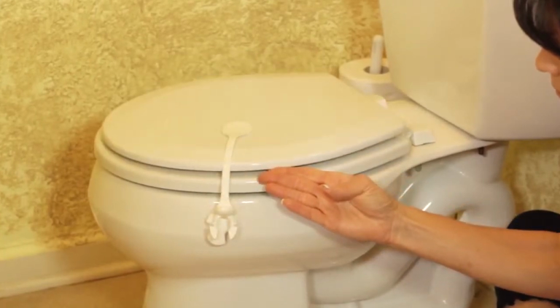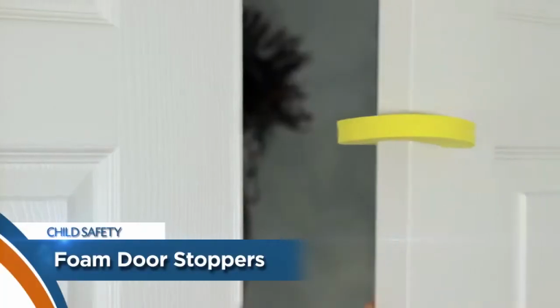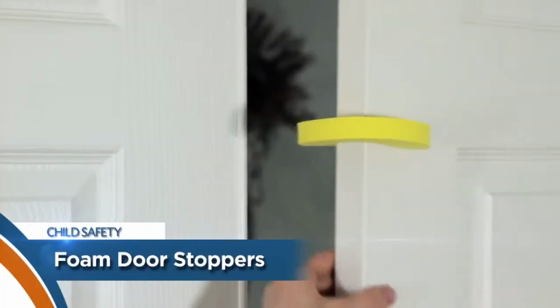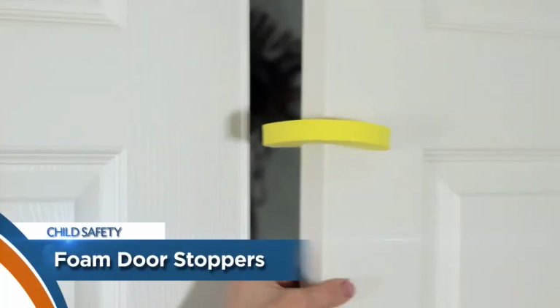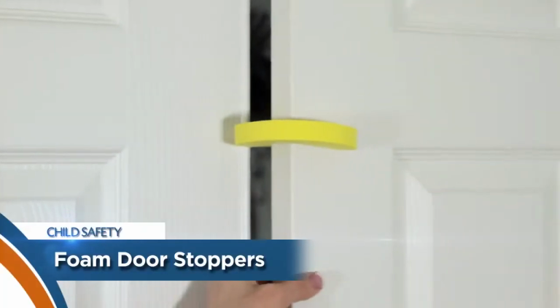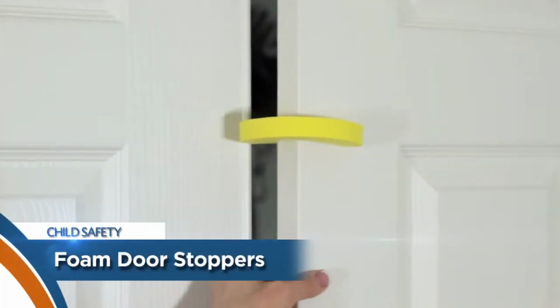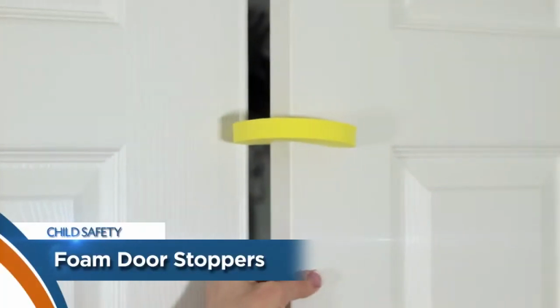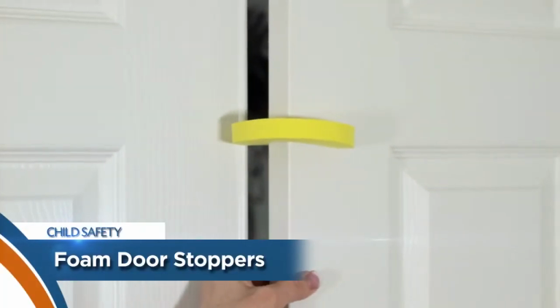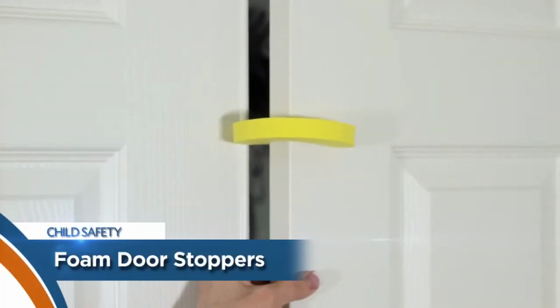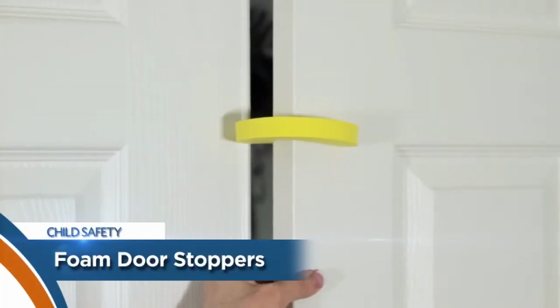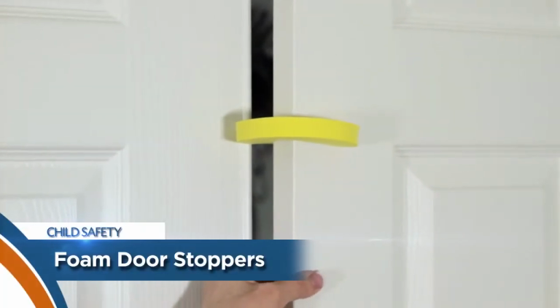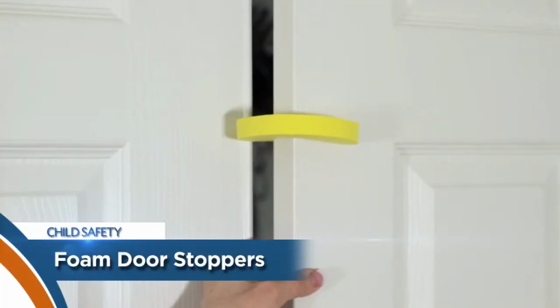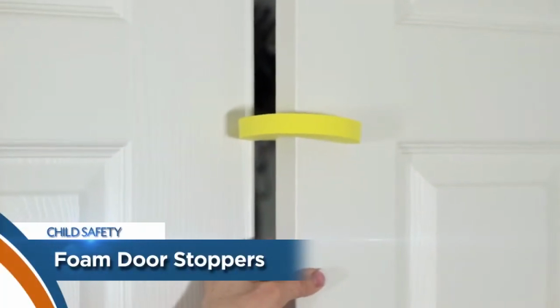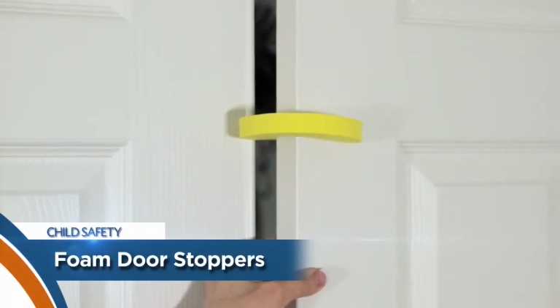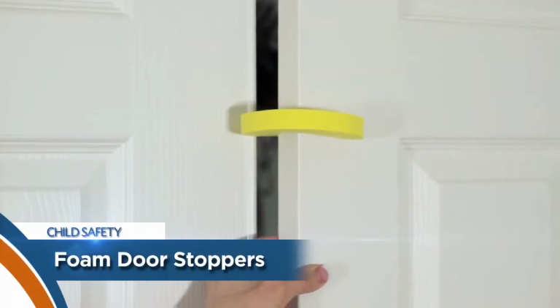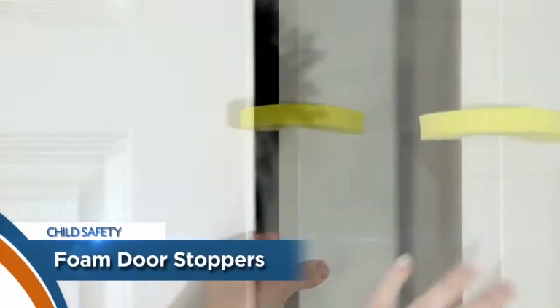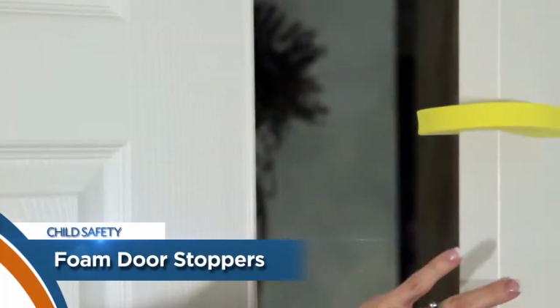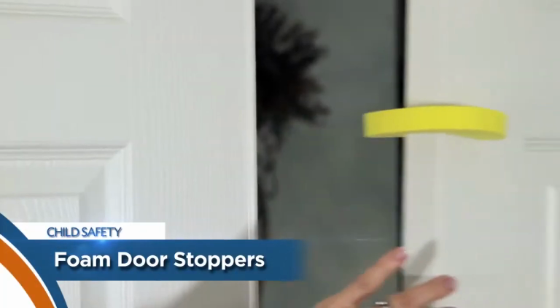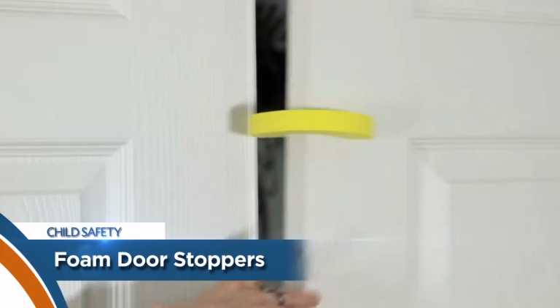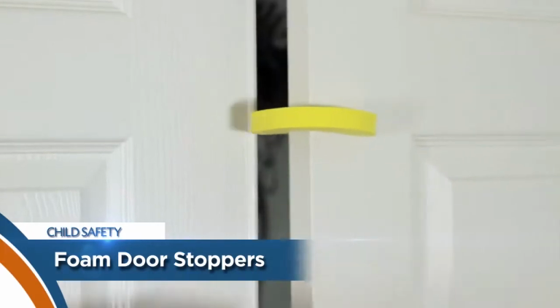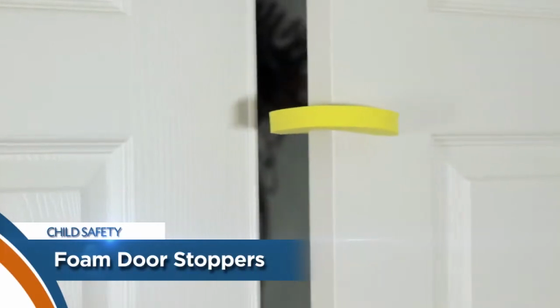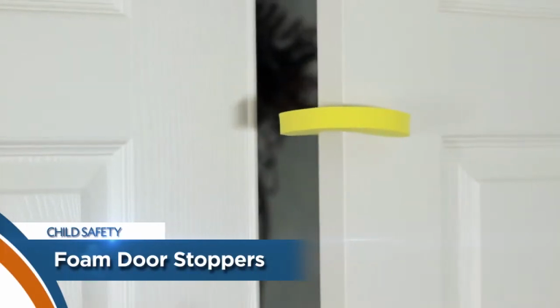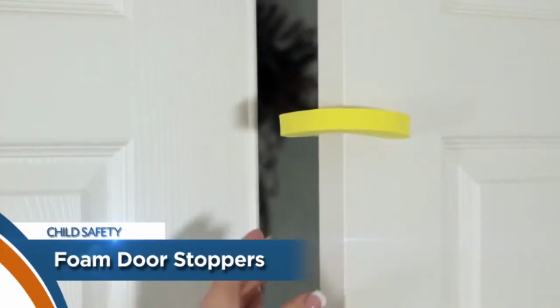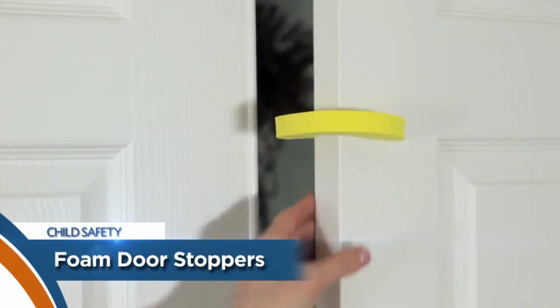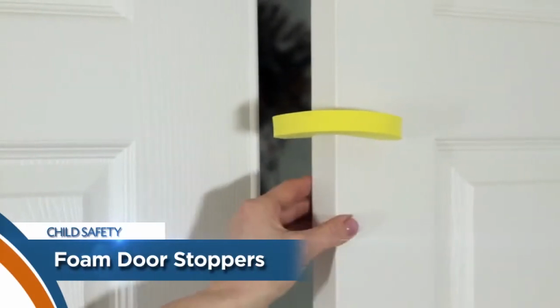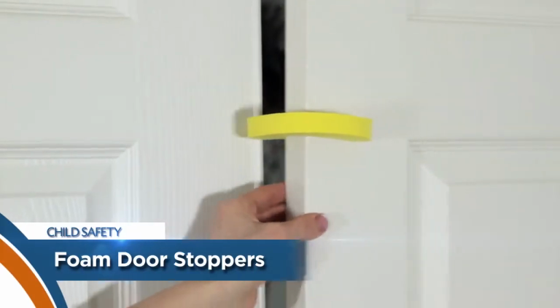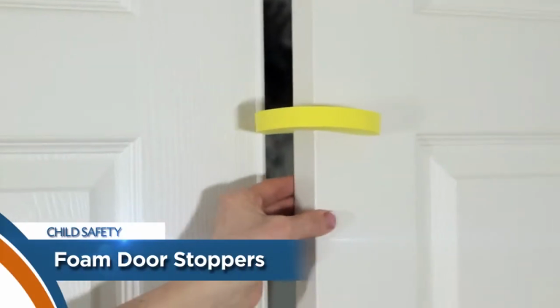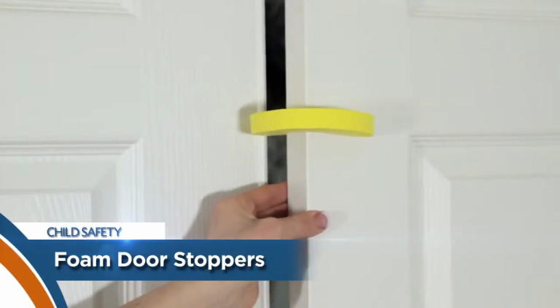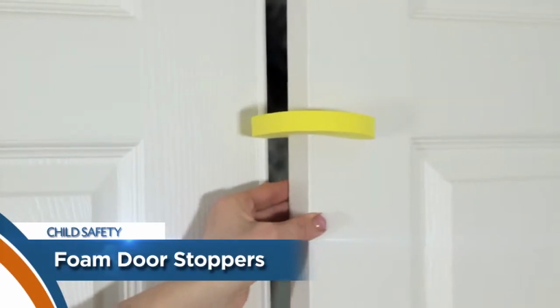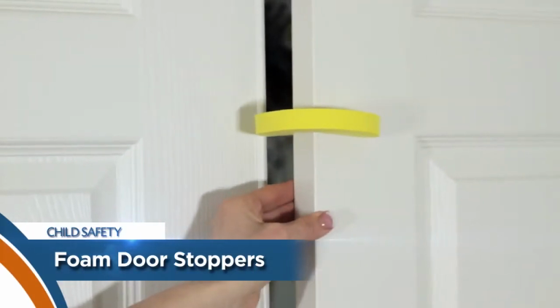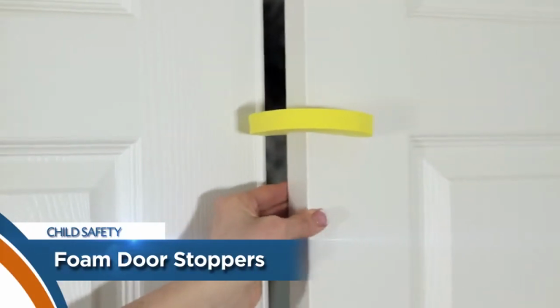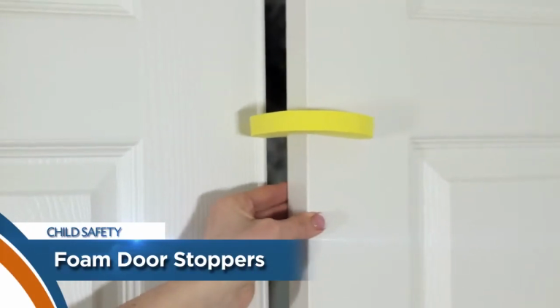Dream Baby door stoppers prevent injuries that can occur when doors slam and also reduce the potential for a child to be unexpectedly locked in a room.